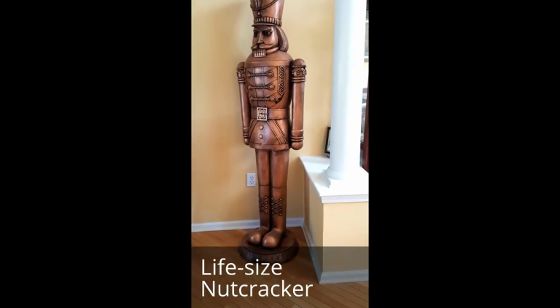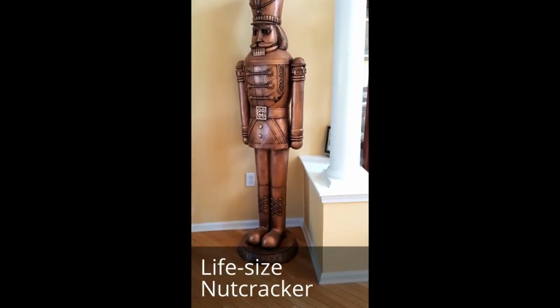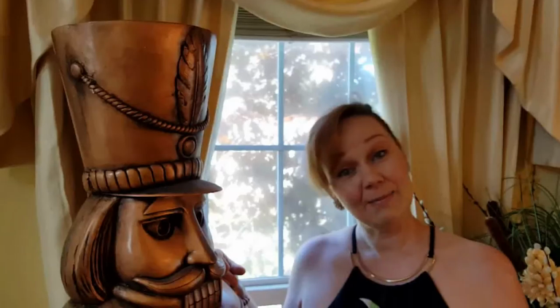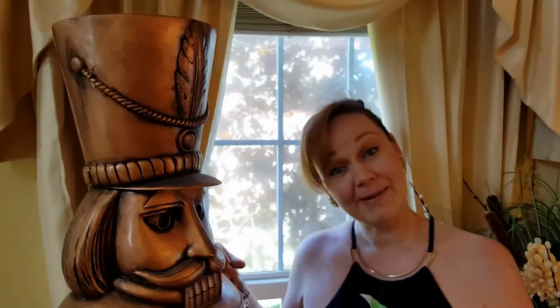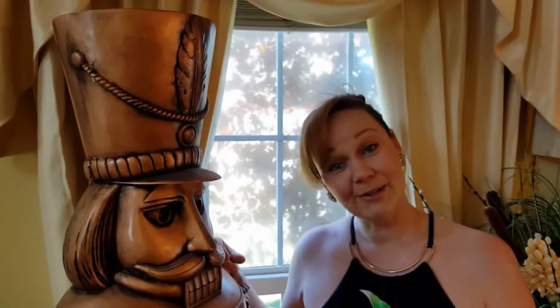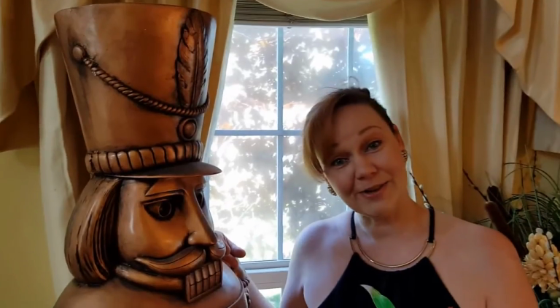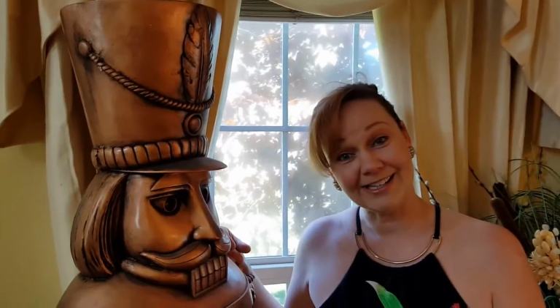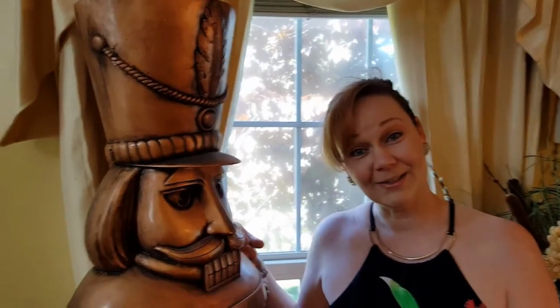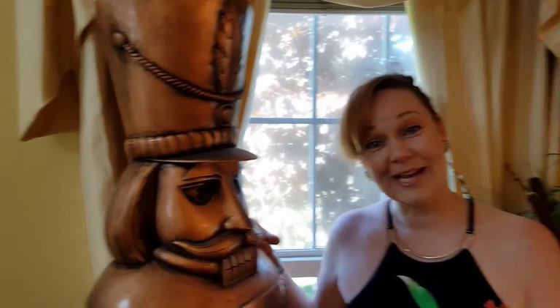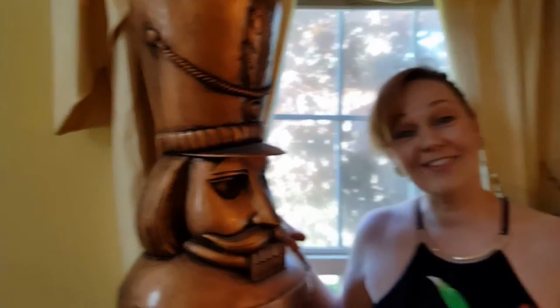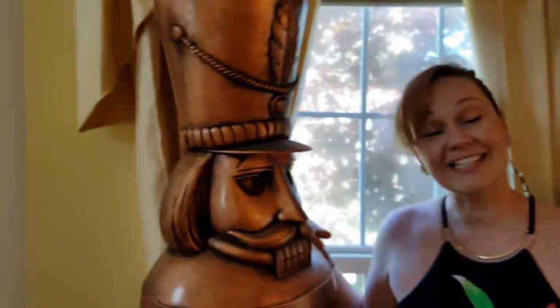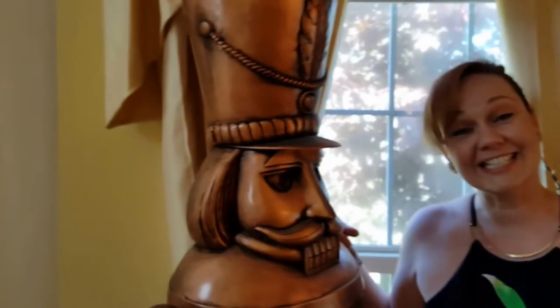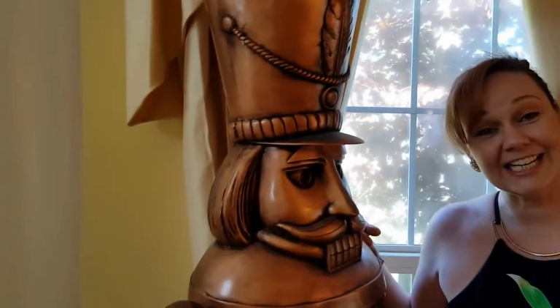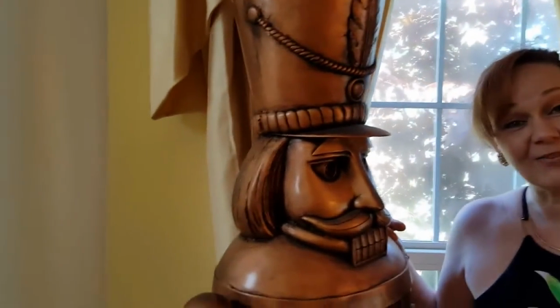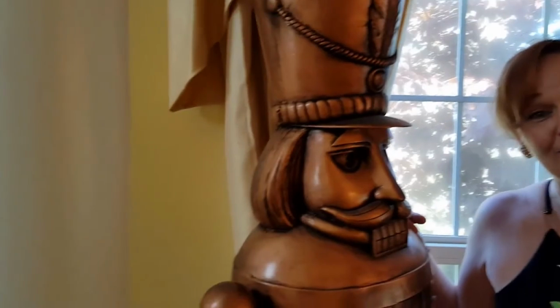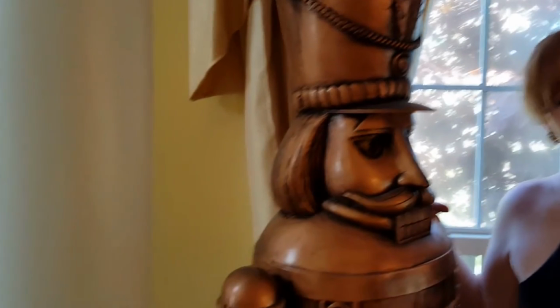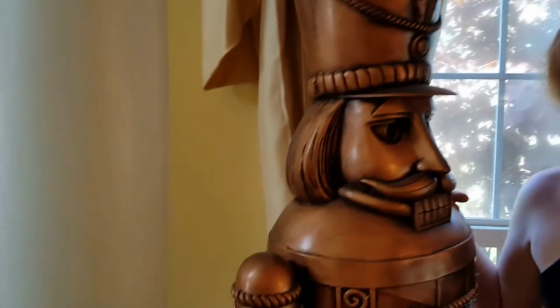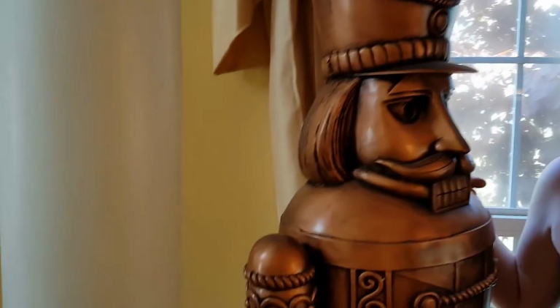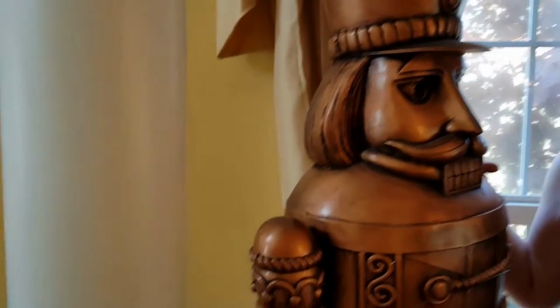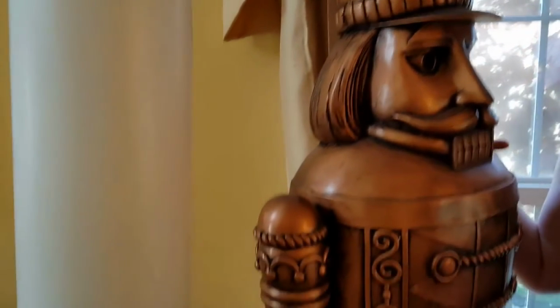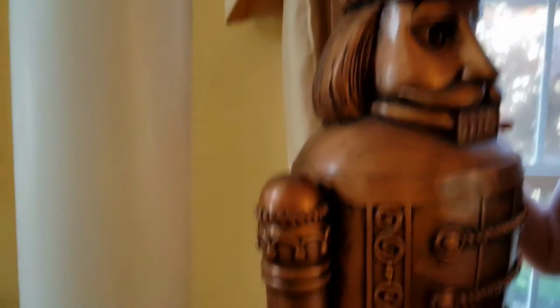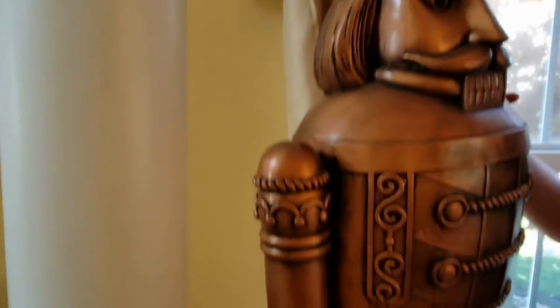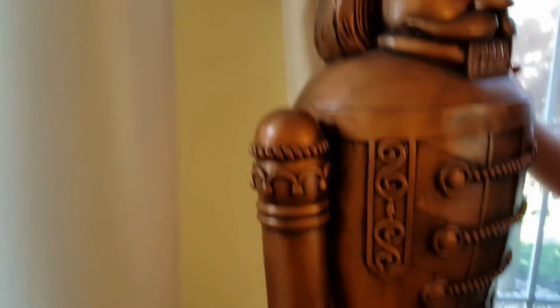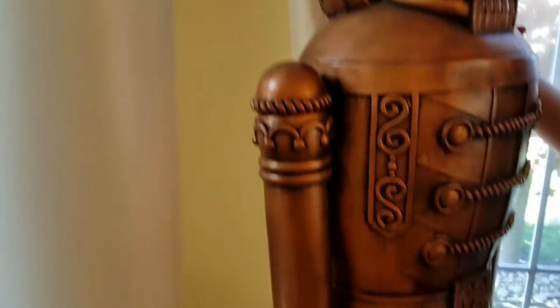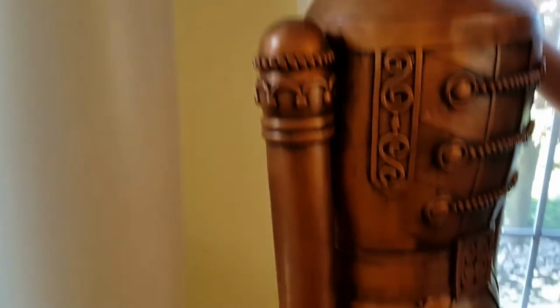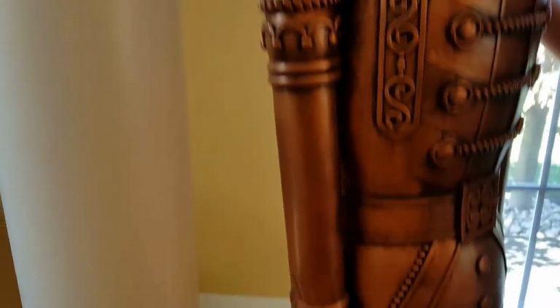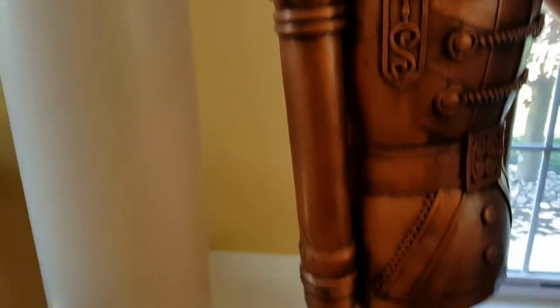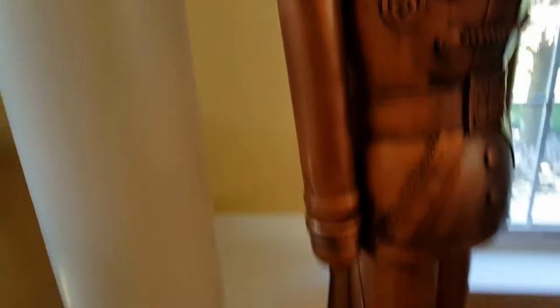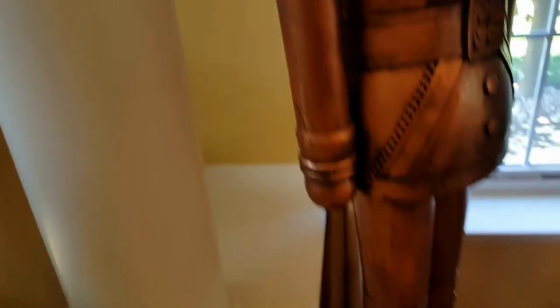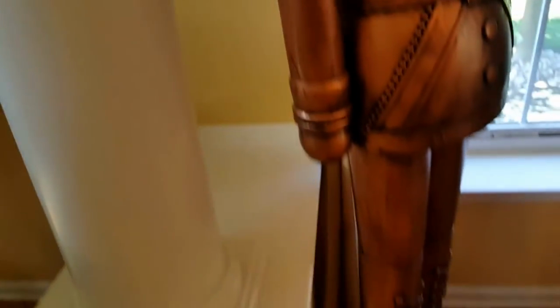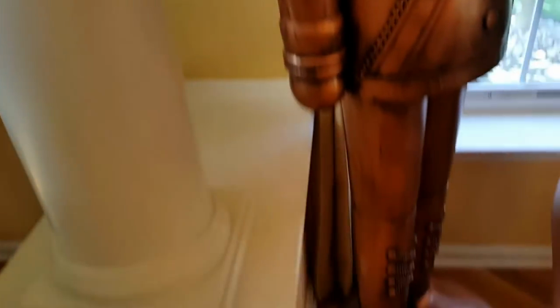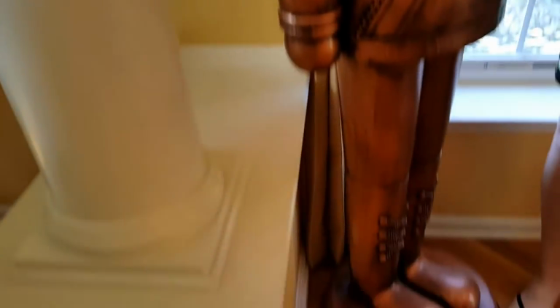And meet my new friend — we have a six-foot tall nutcracker, great for year-round display.